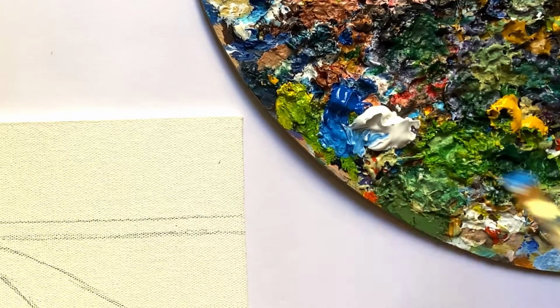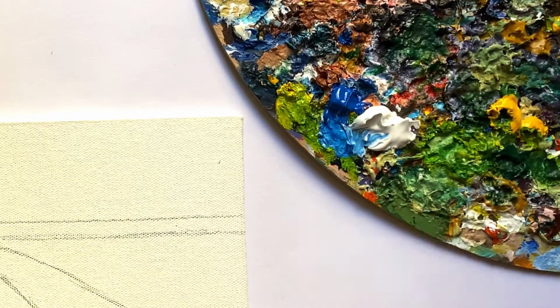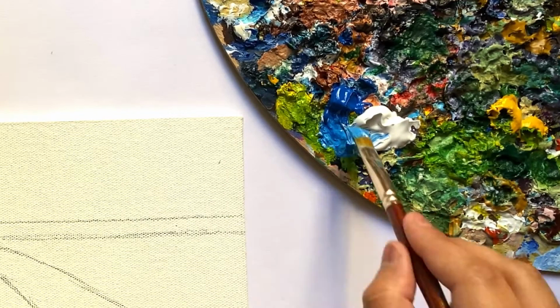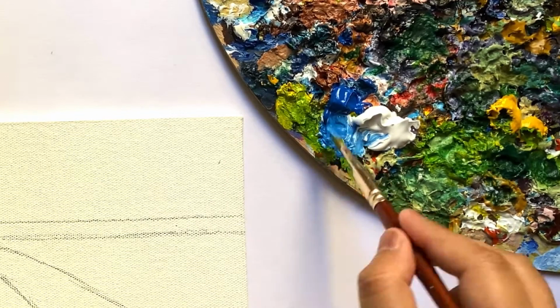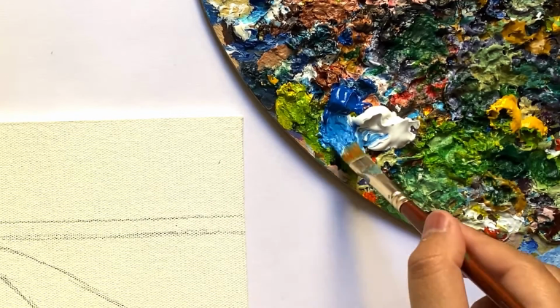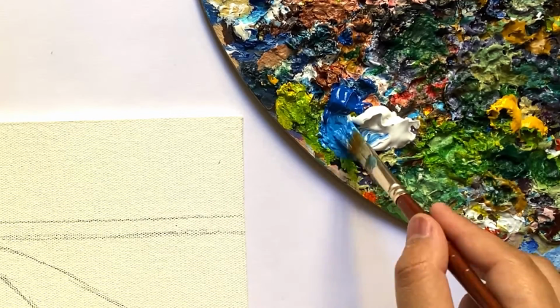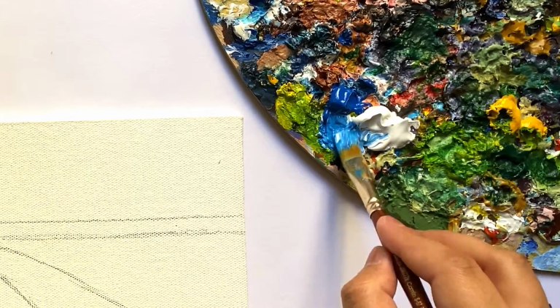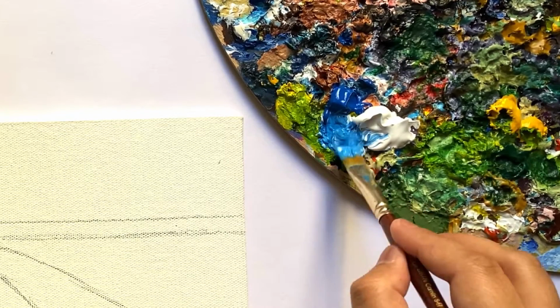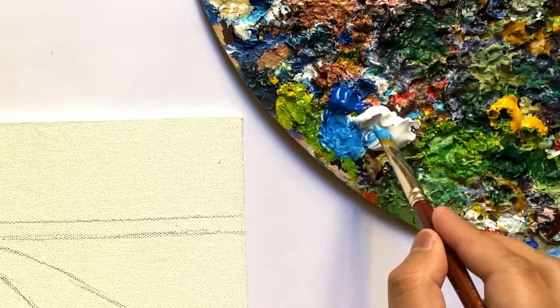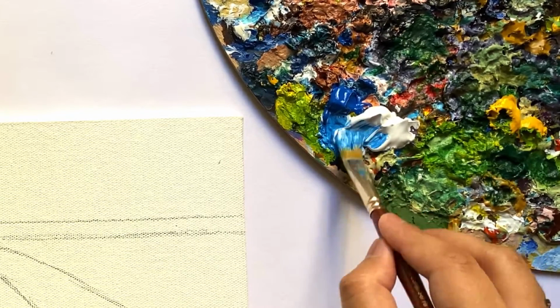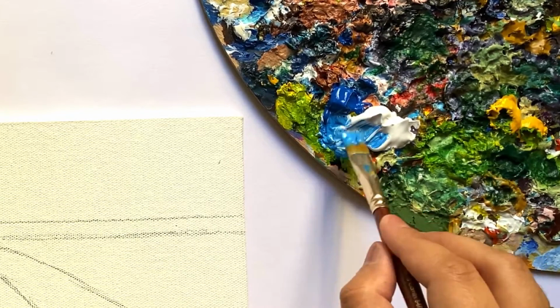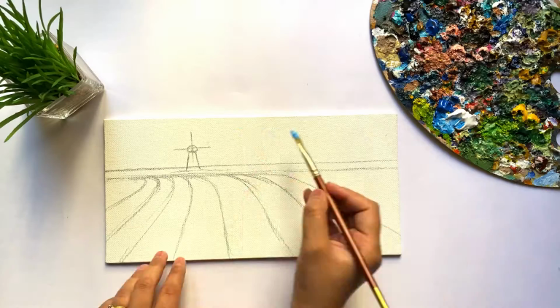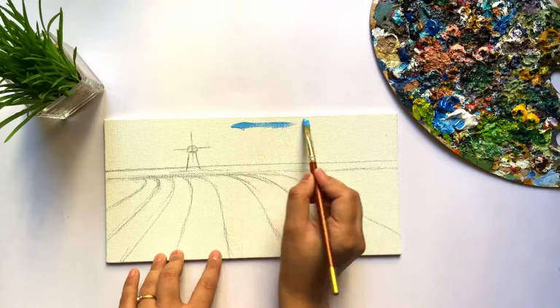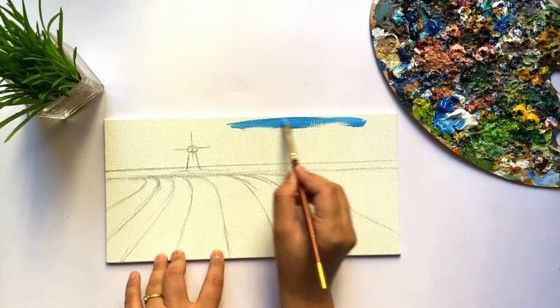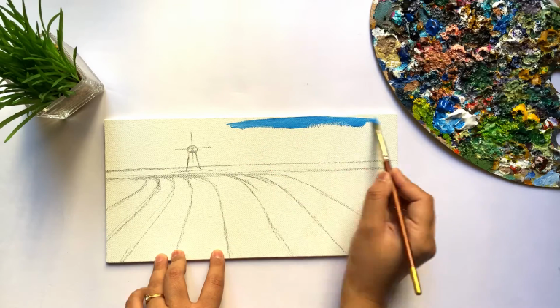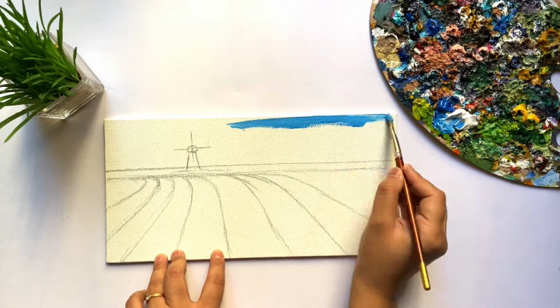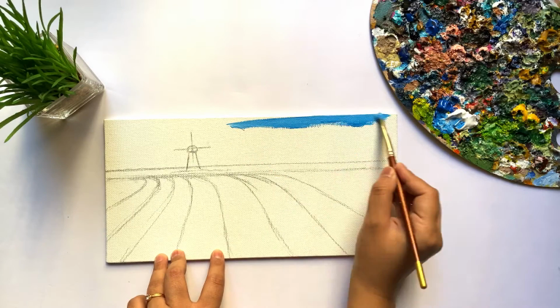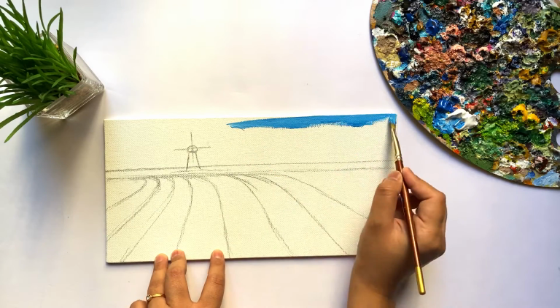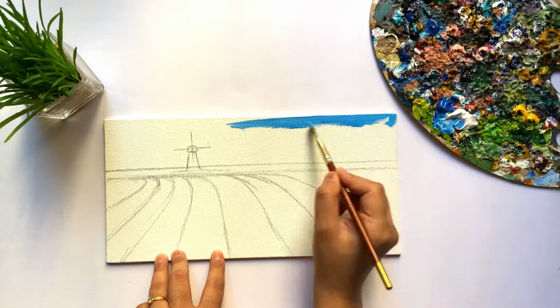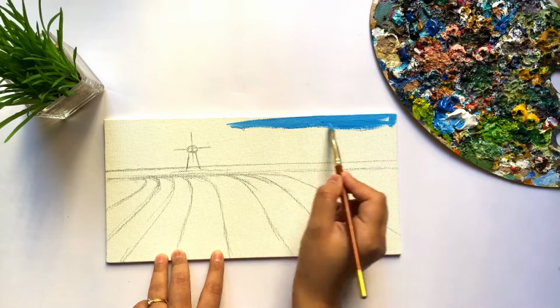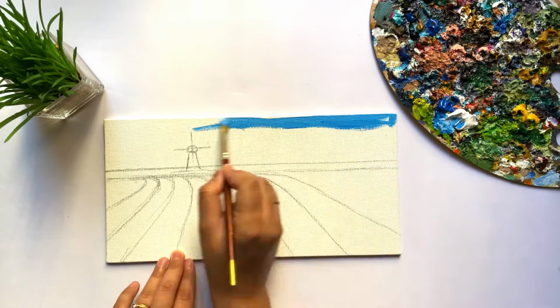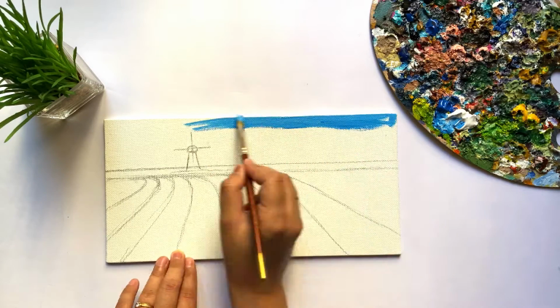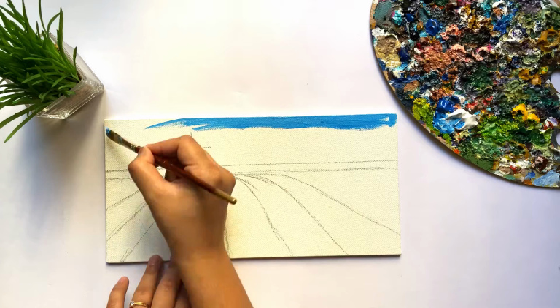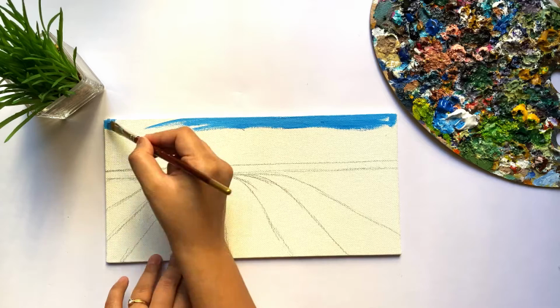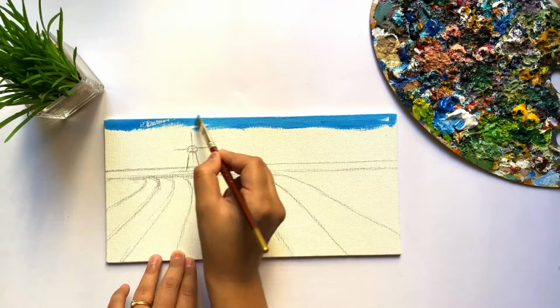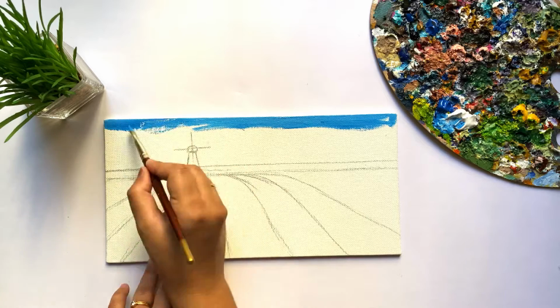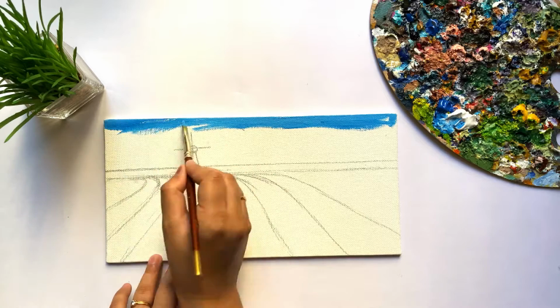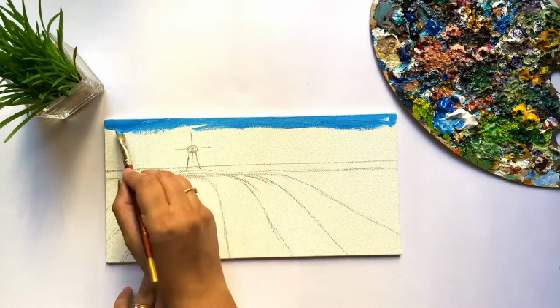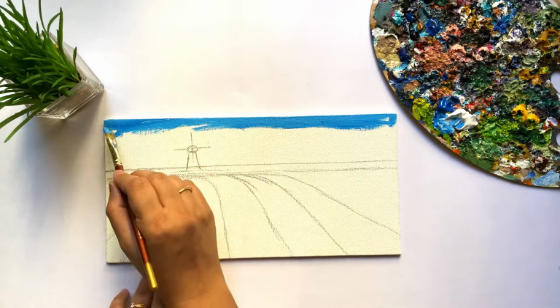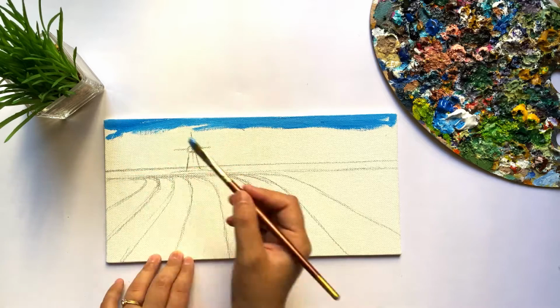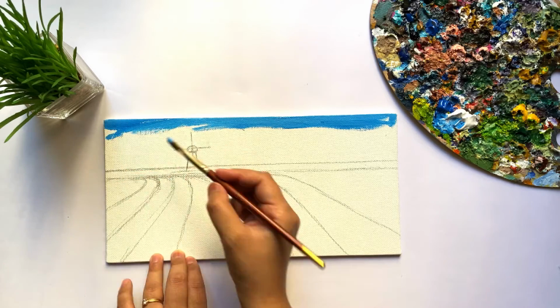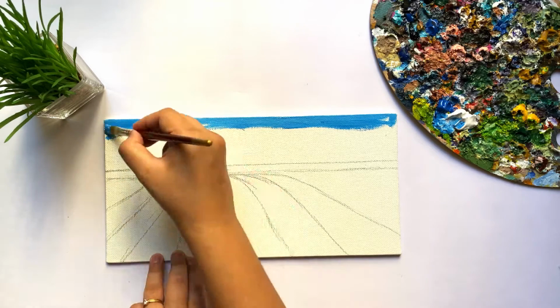I will start the painting with the sky, for which I am using Magenta Hue and Titanium White.